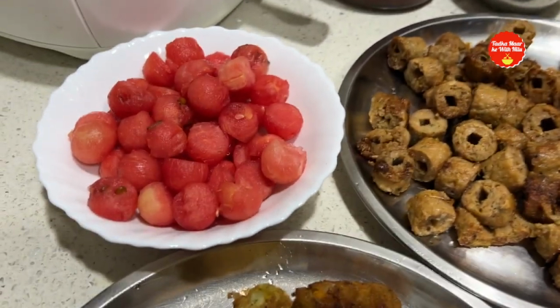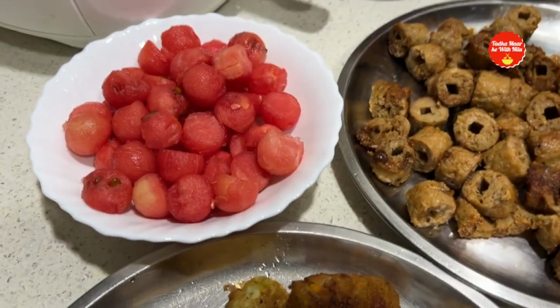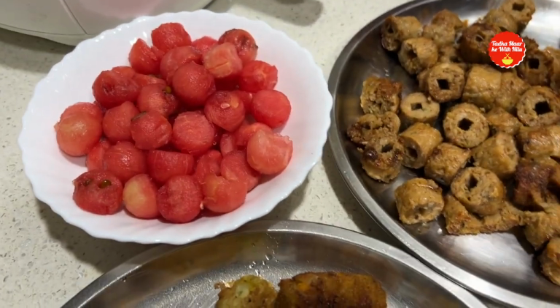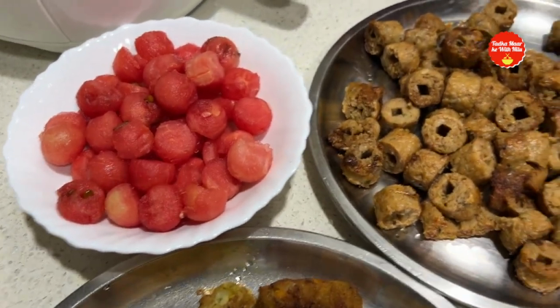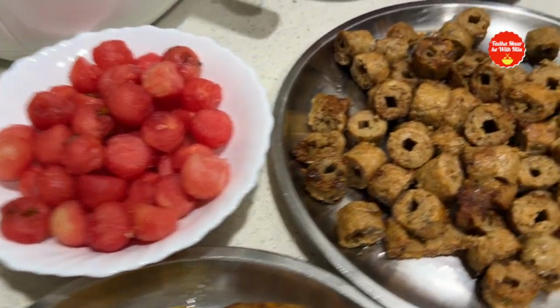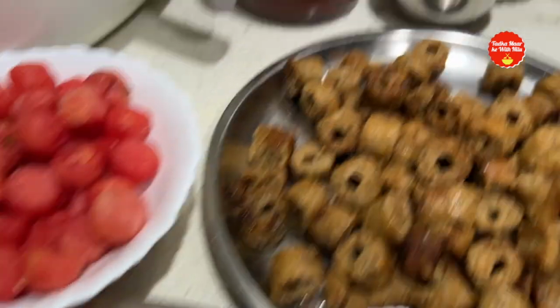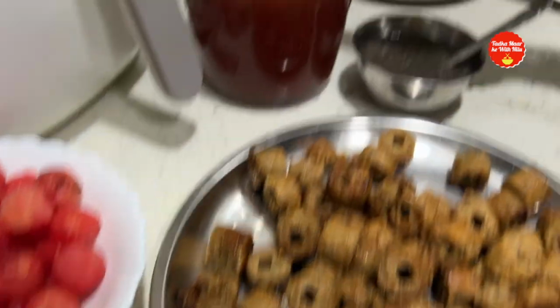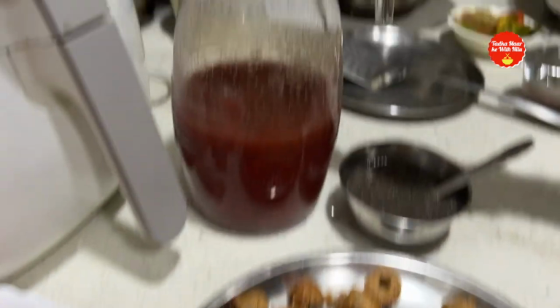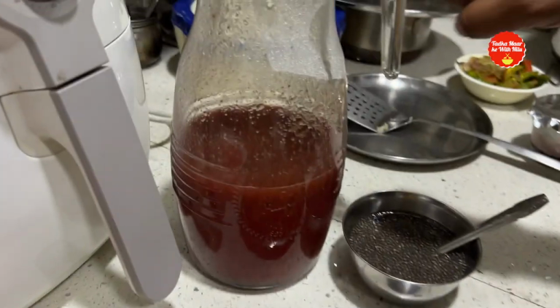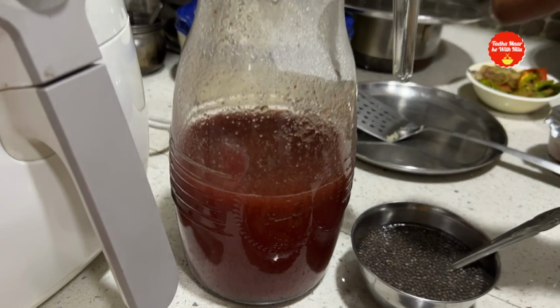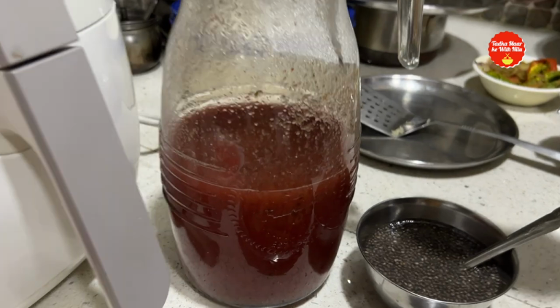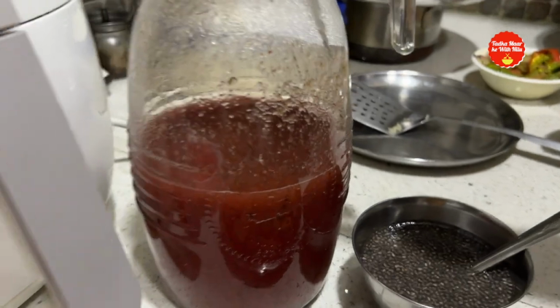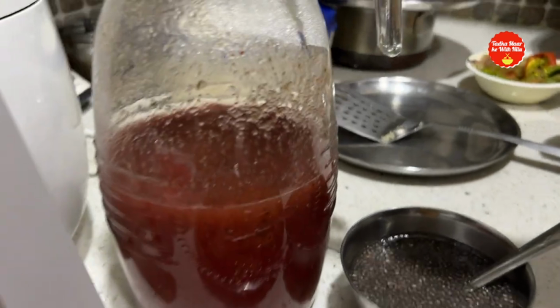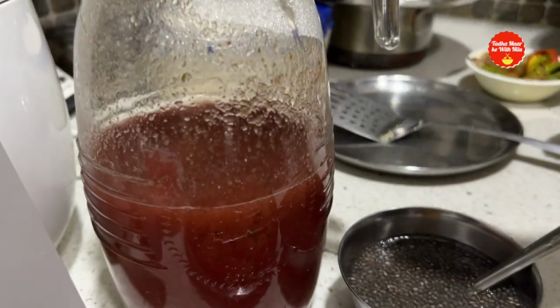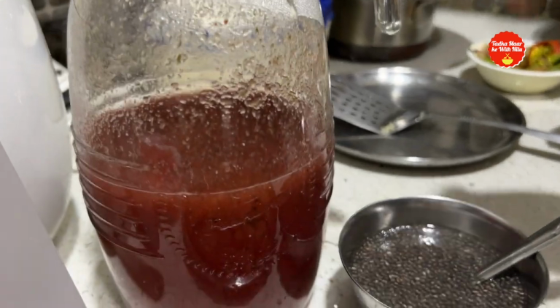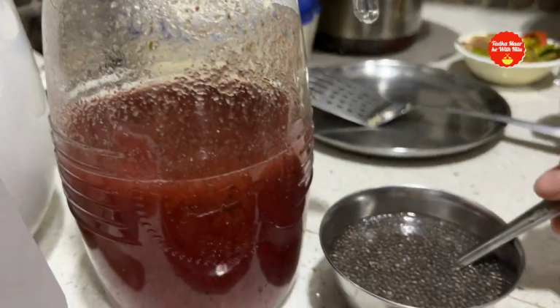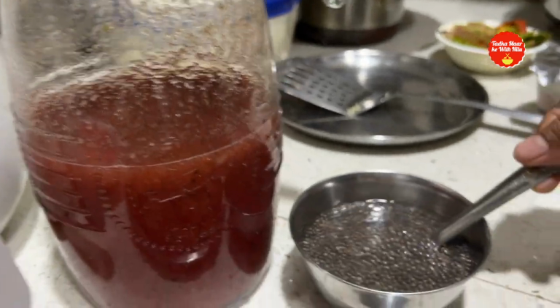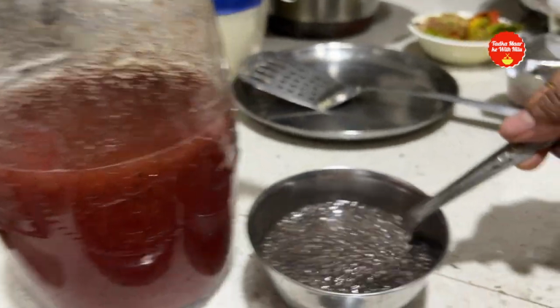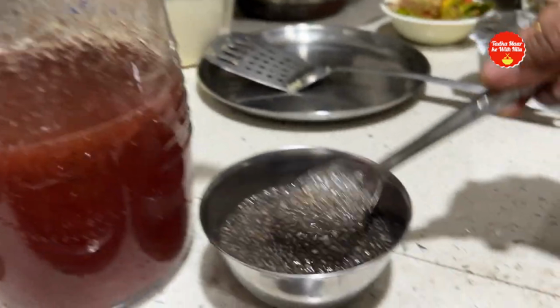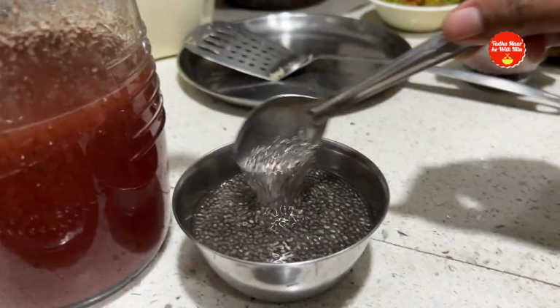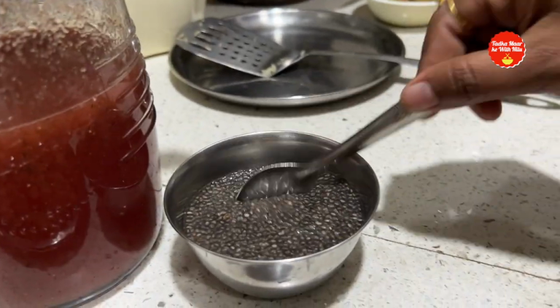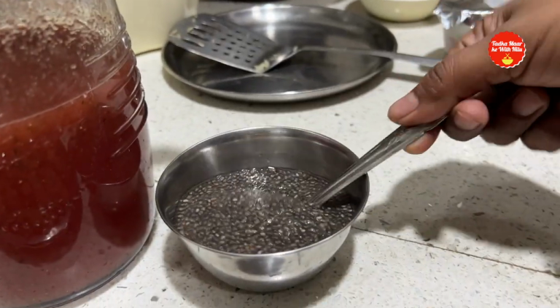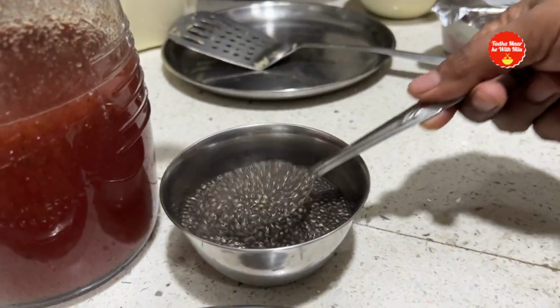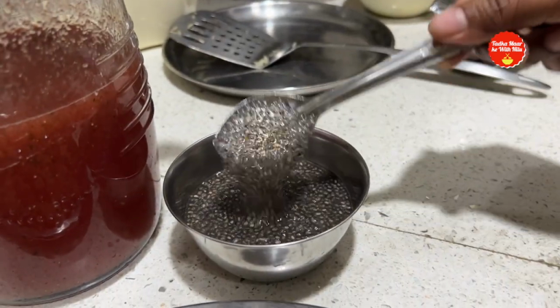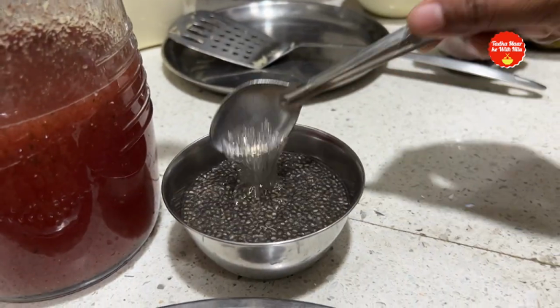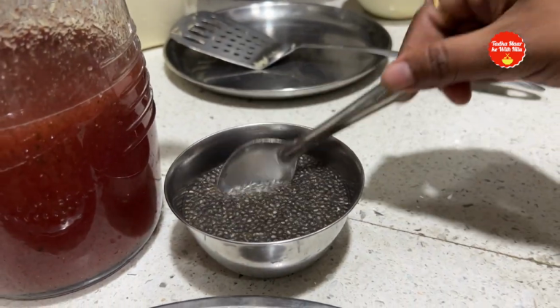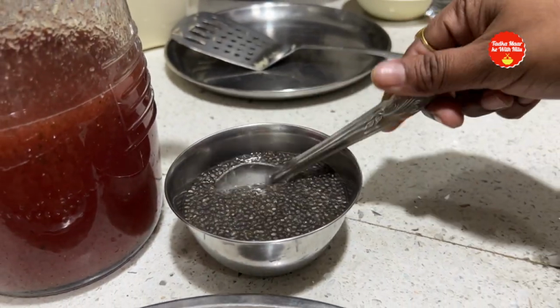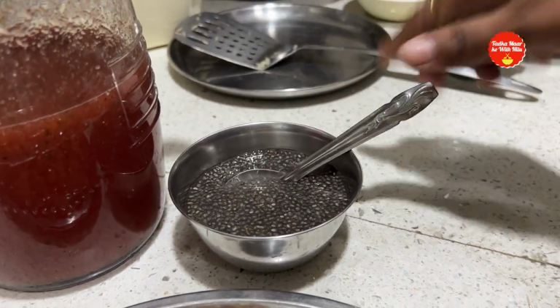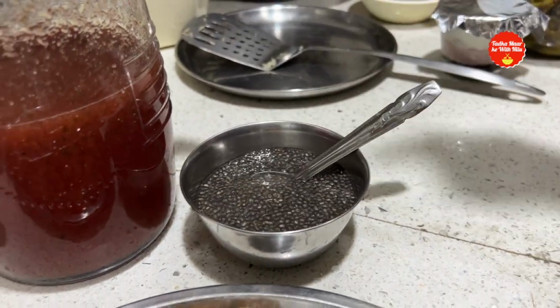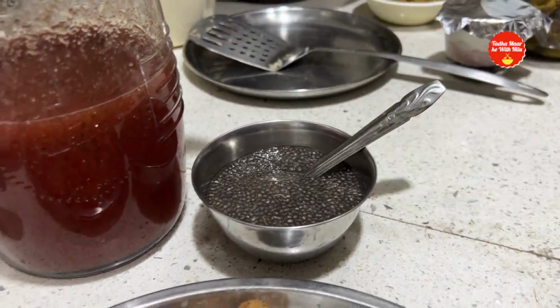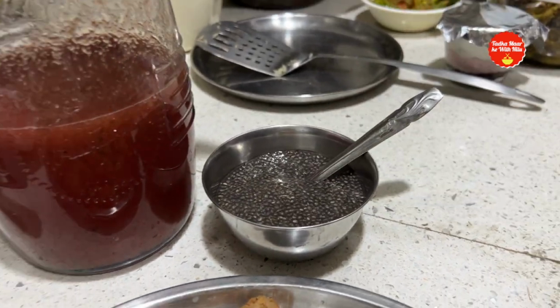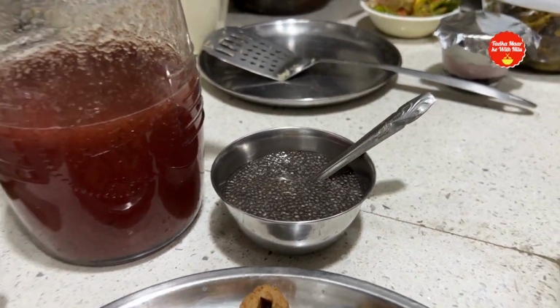Along with this, I made a watermelon sauce with chia seeds. I made it fresh just before serving.